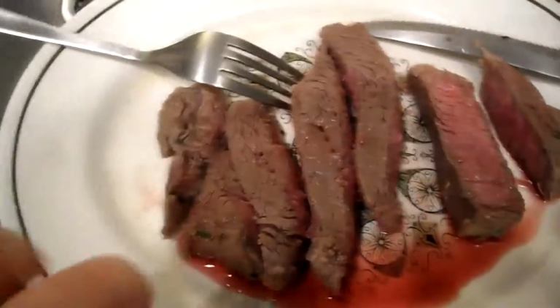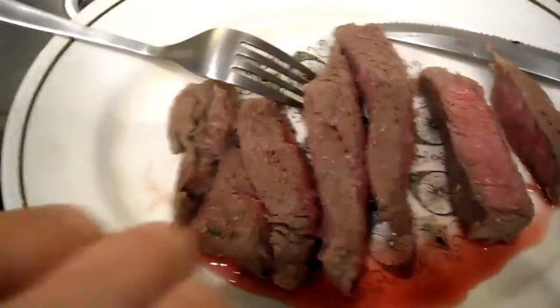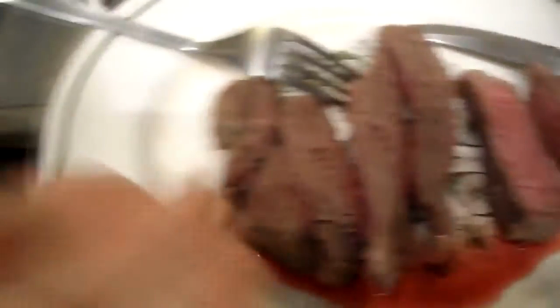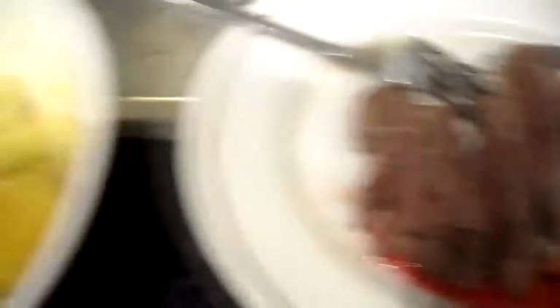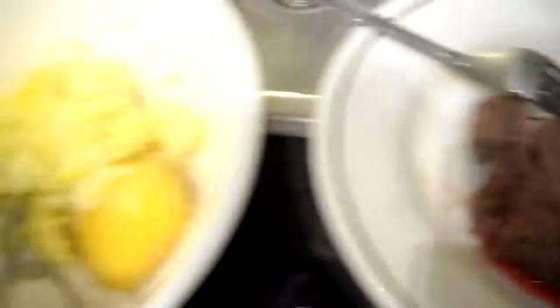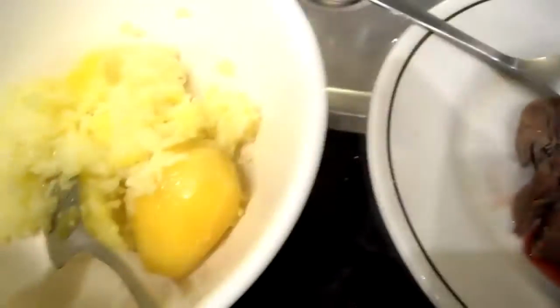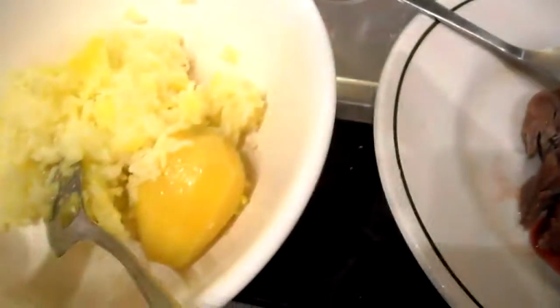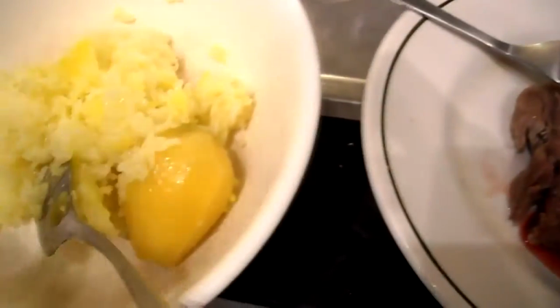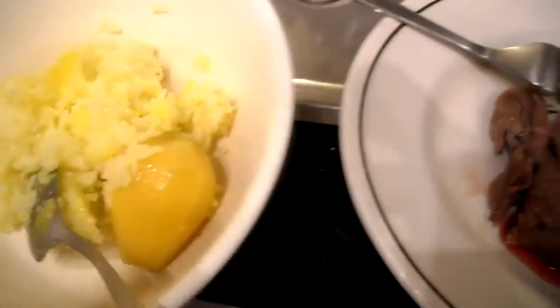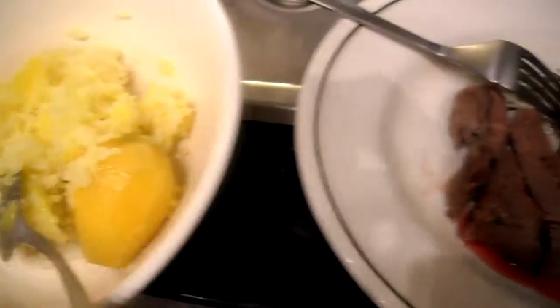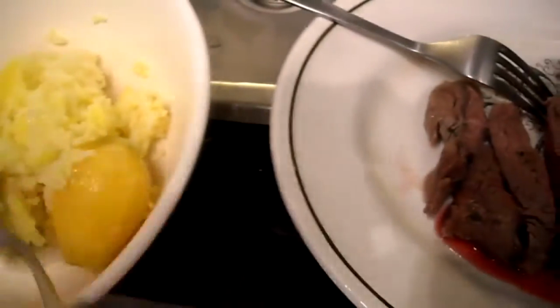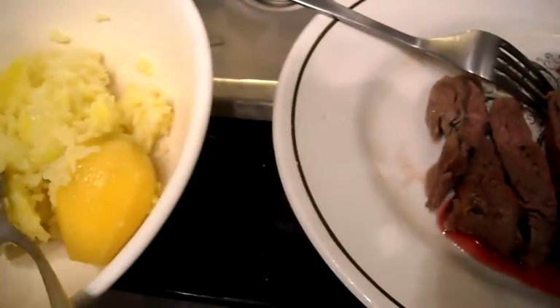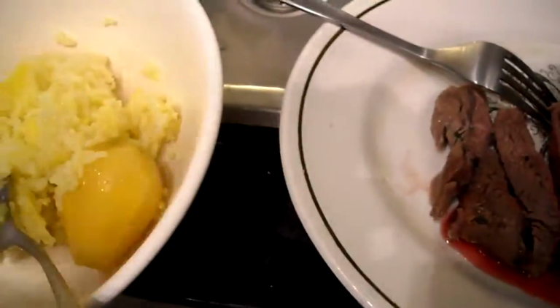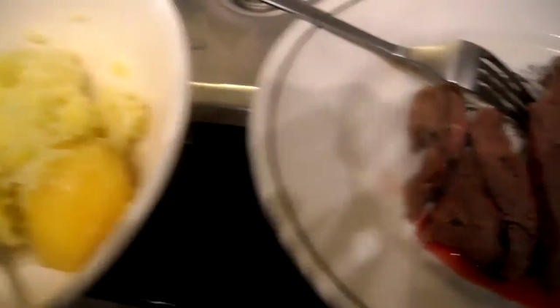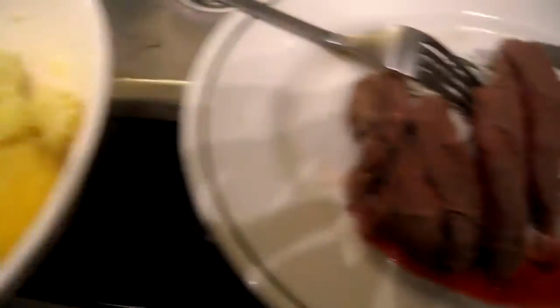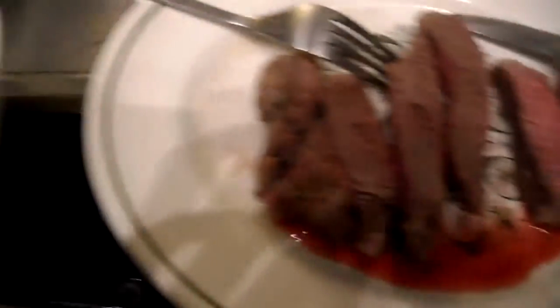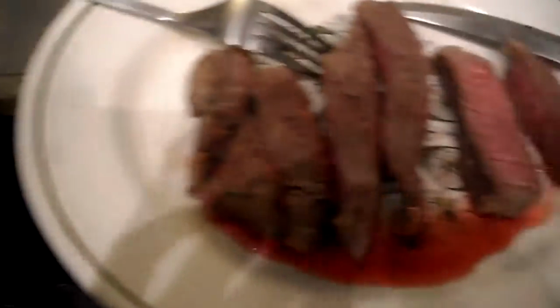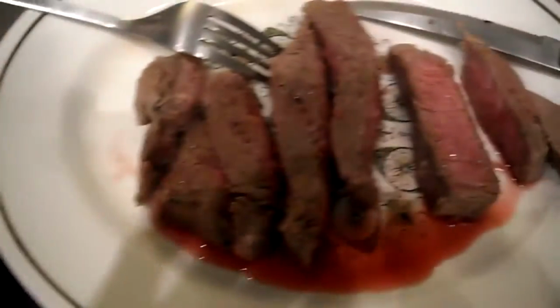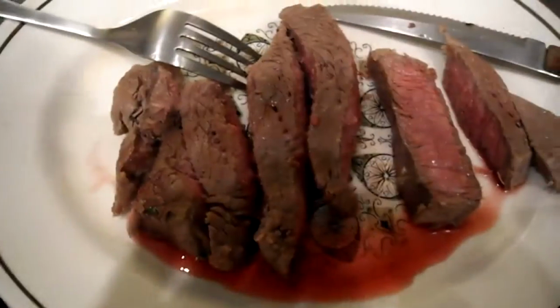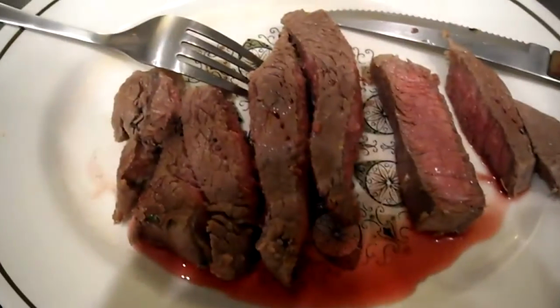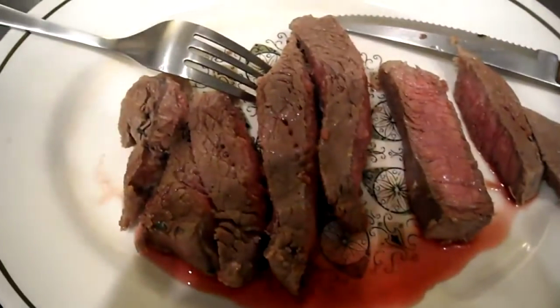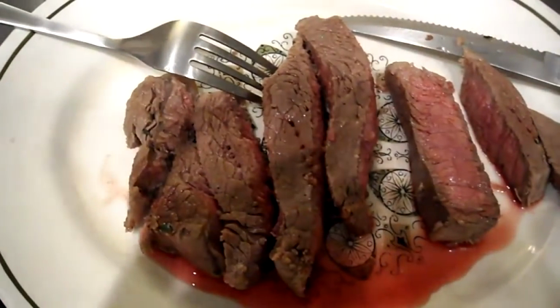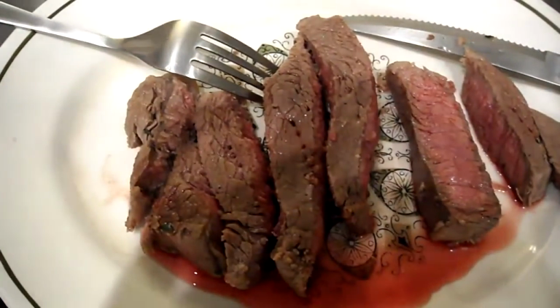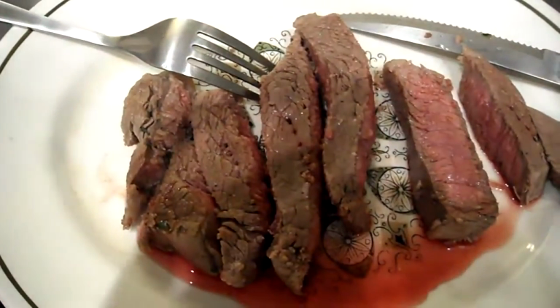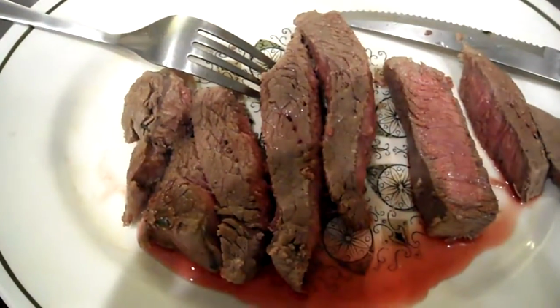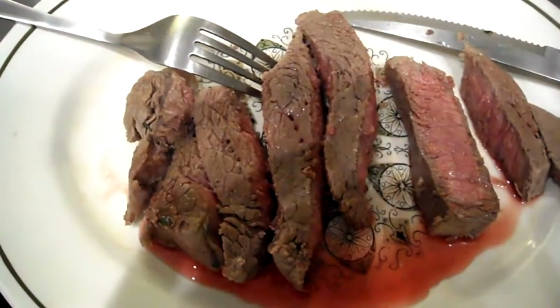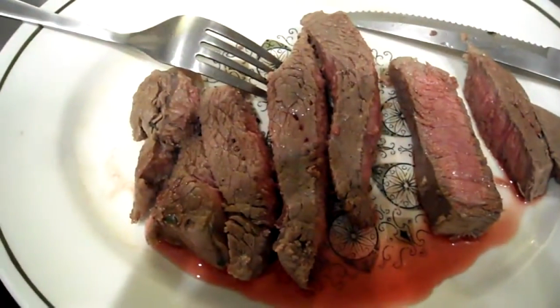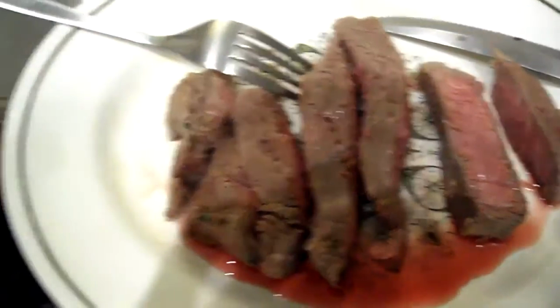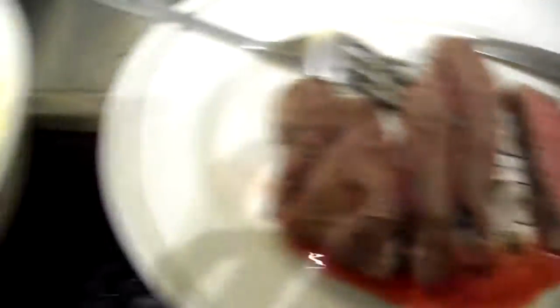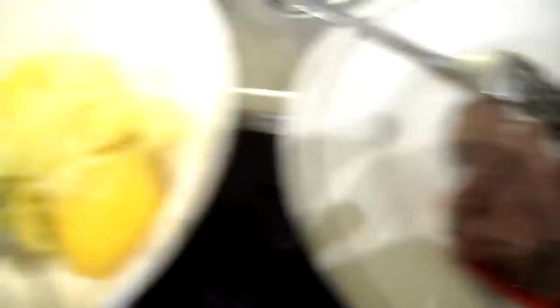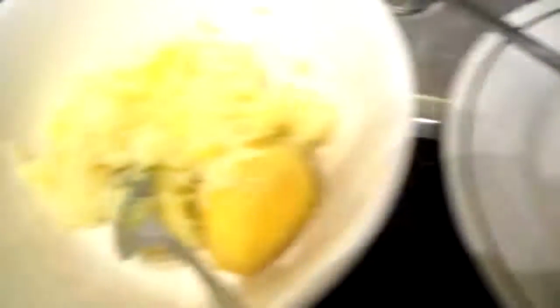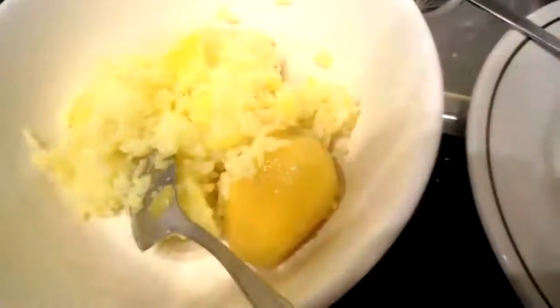Then I just put the meat on top of the rice and you're good to go. If you have any questions or comments, post them below, and don't forget to subscribe to the channel.